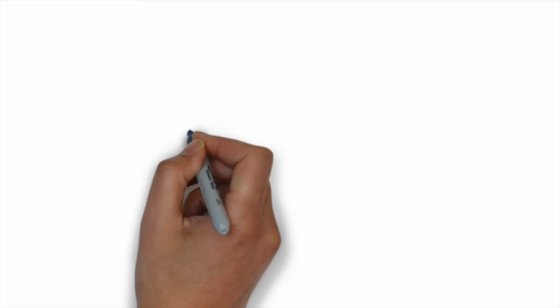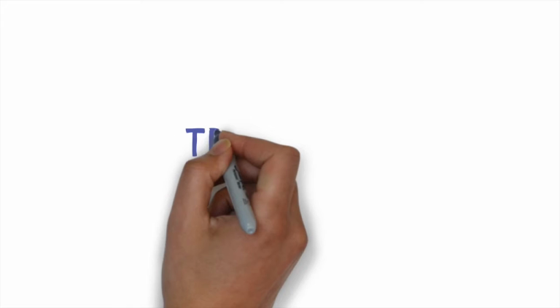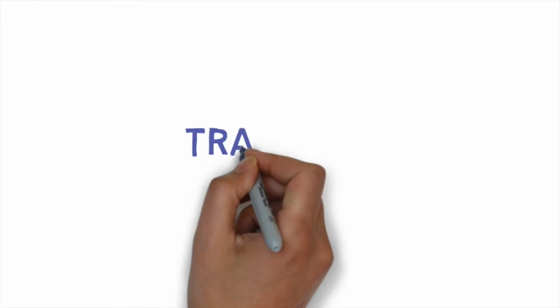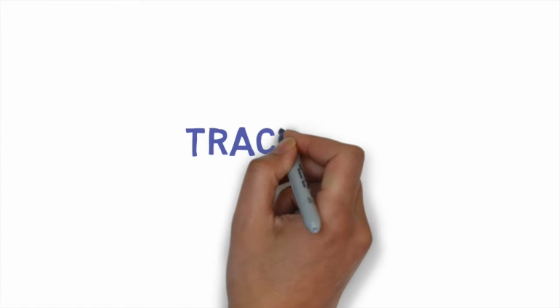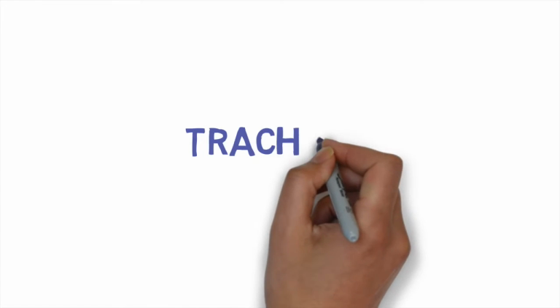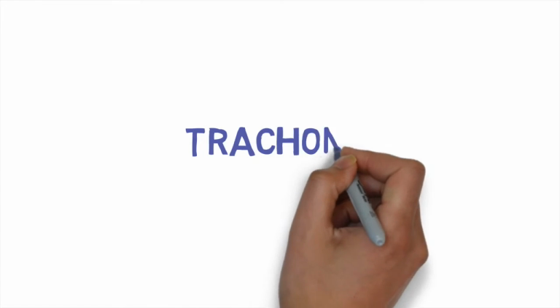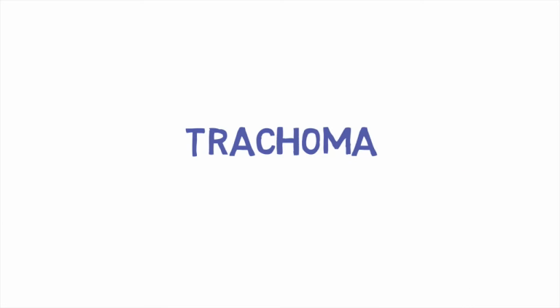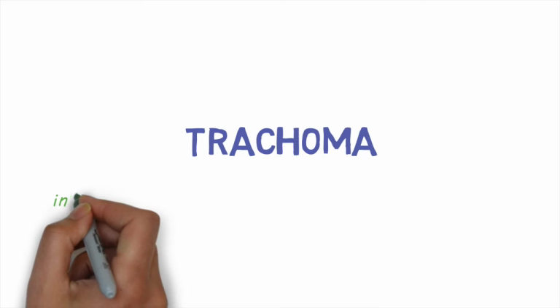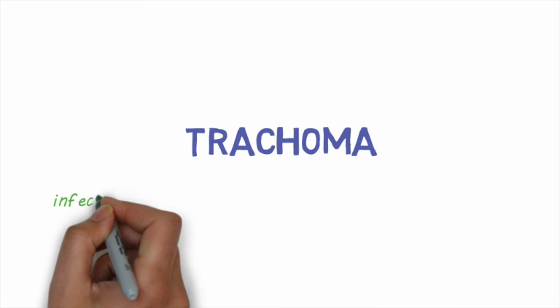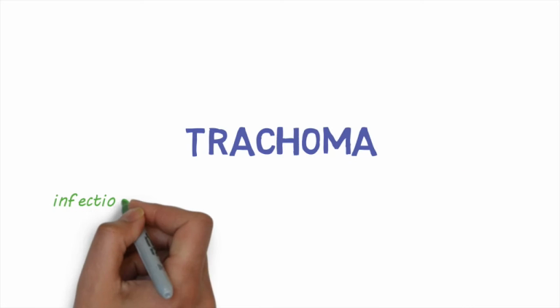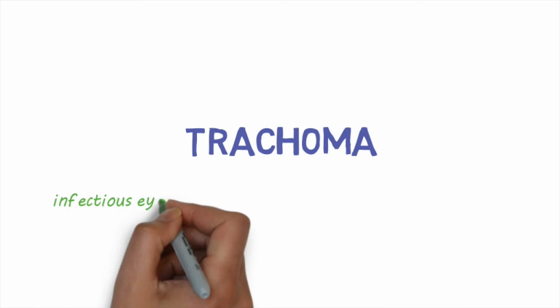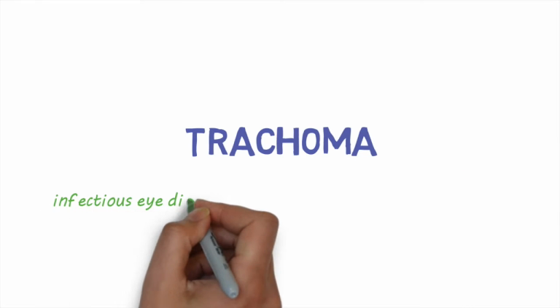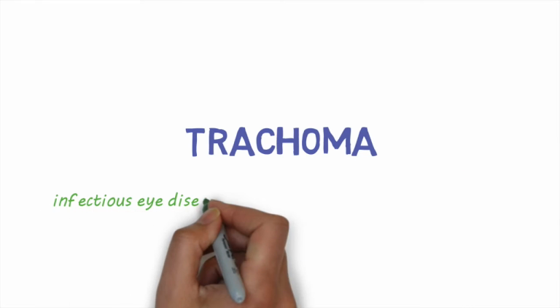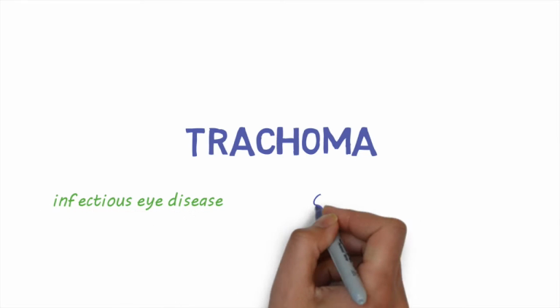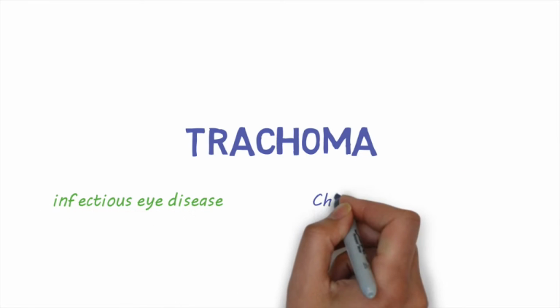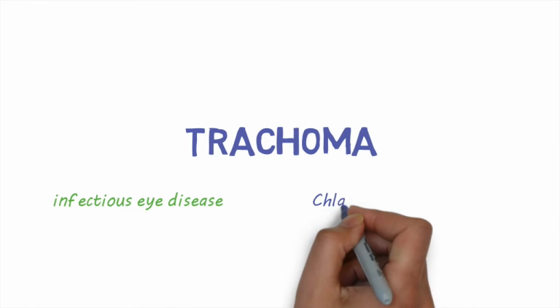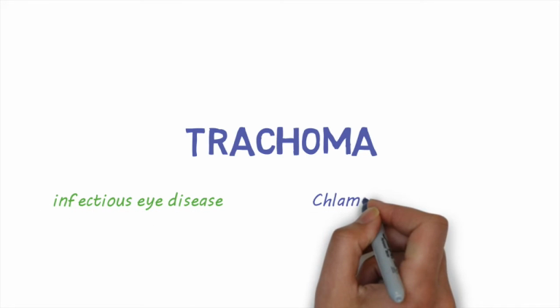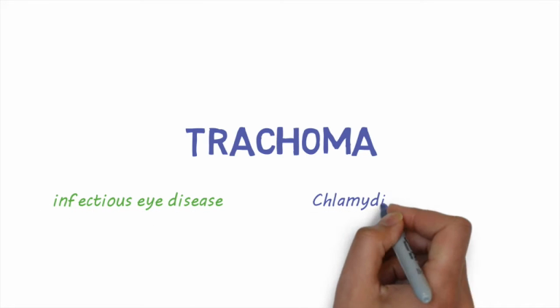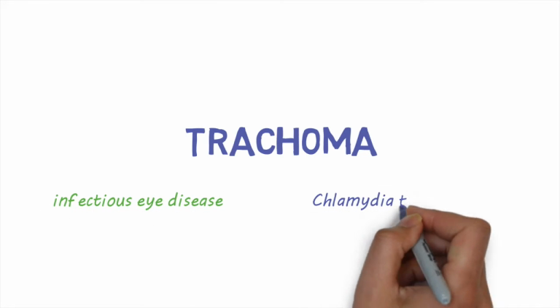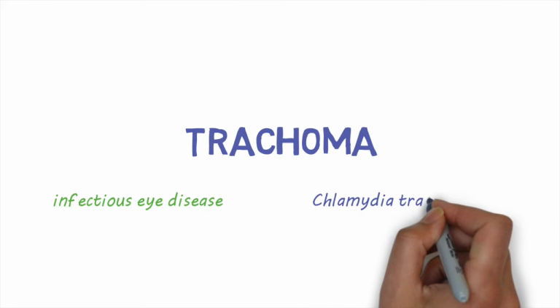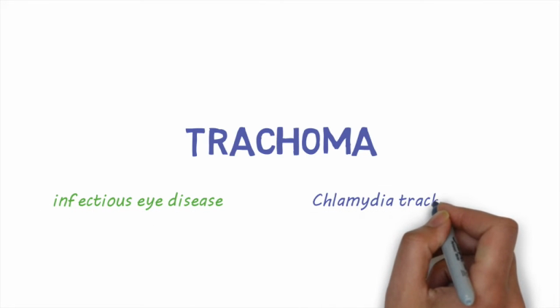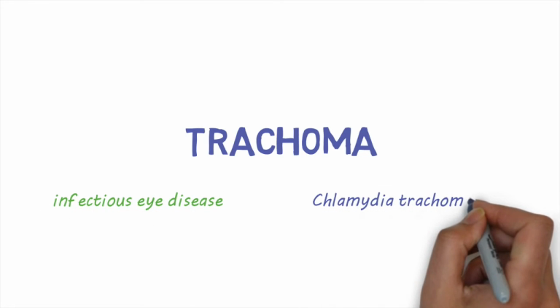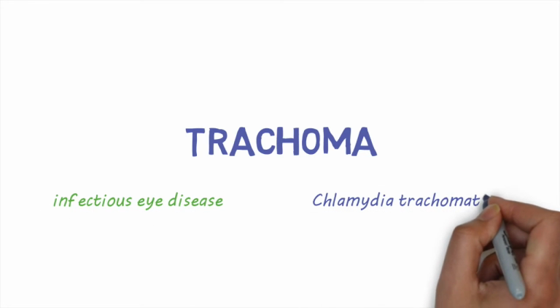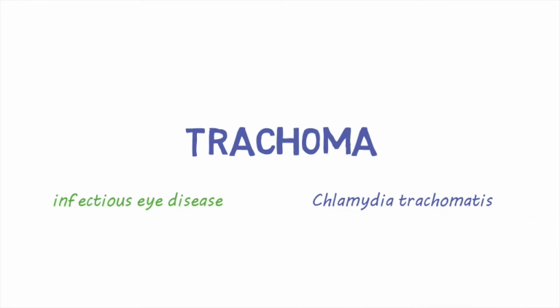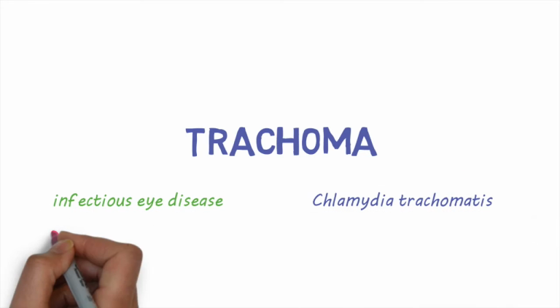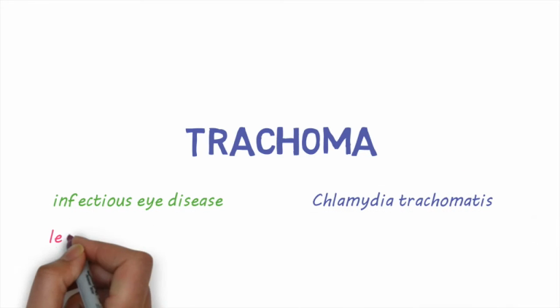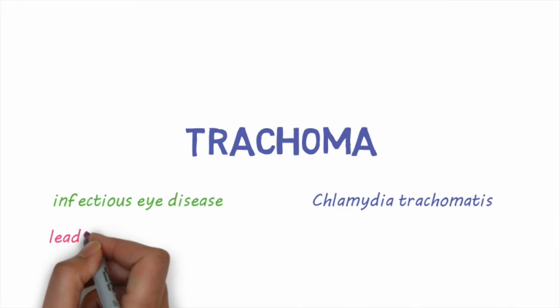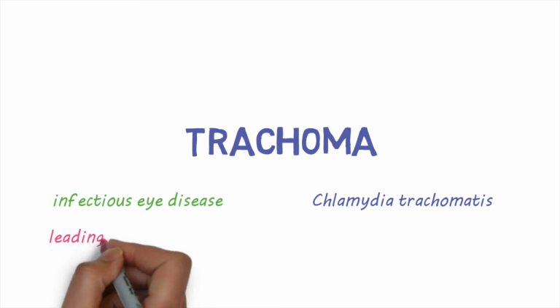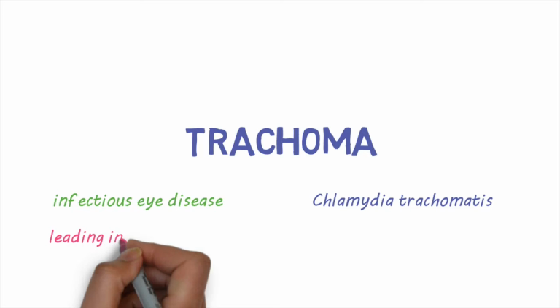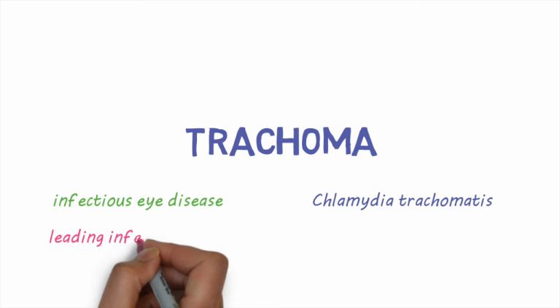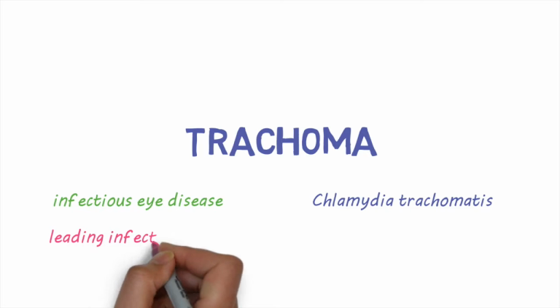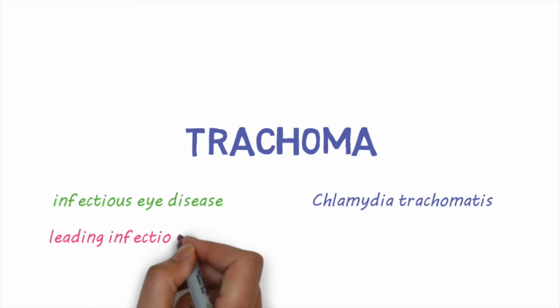Trachoma is an infectious eye disease caused by a type of bacteria called Chlamydia trachomatis. It is the leading infectious cause of blindness.